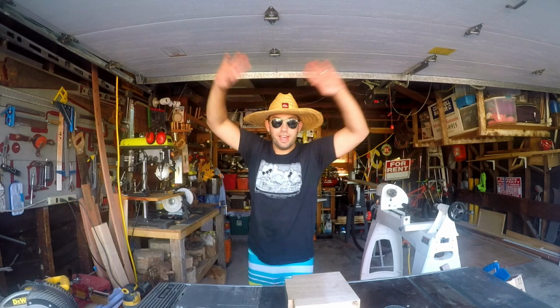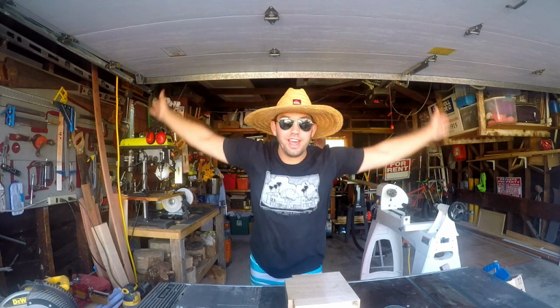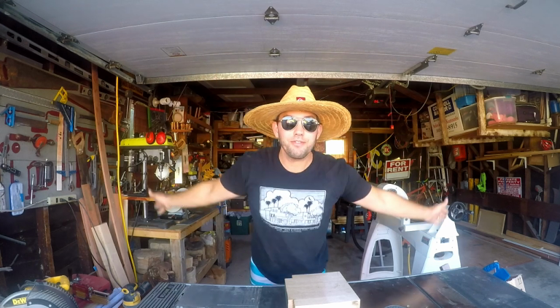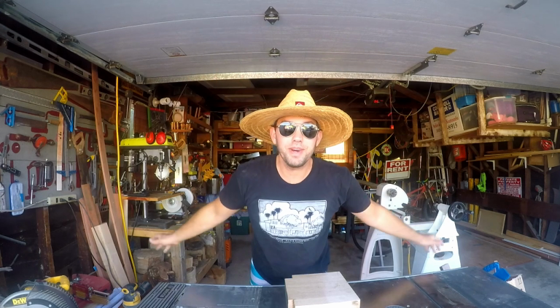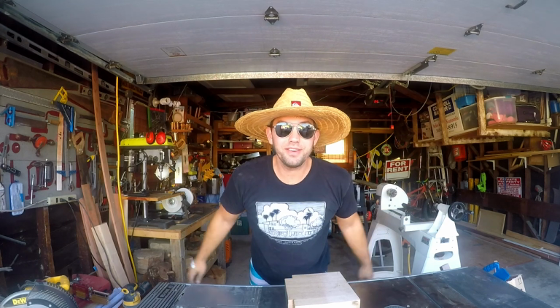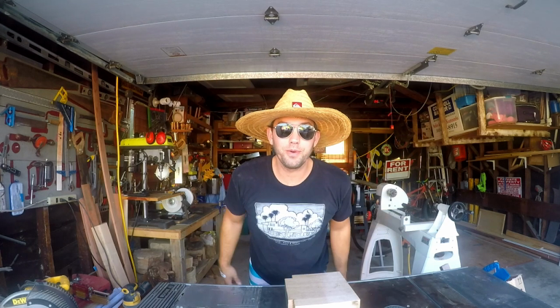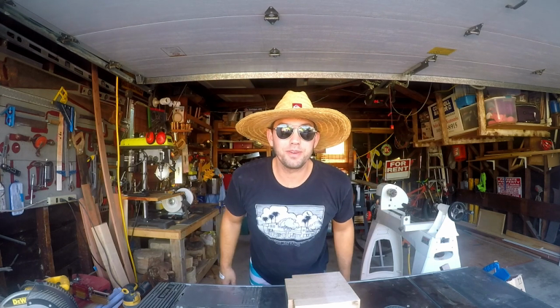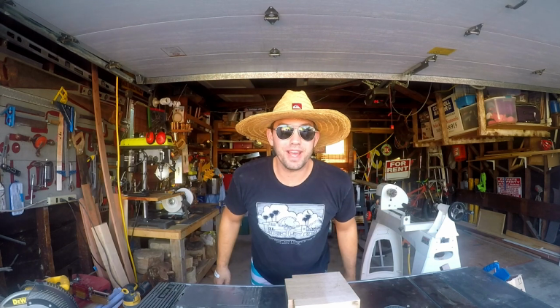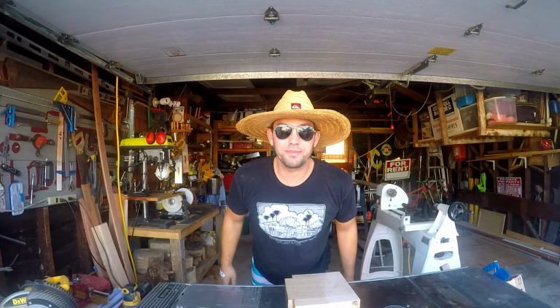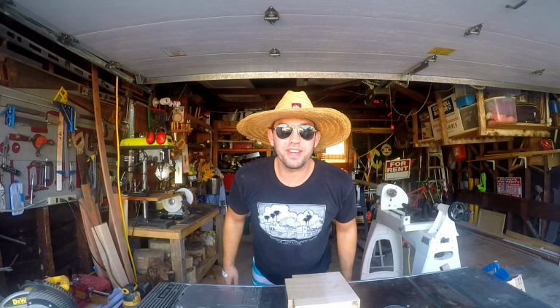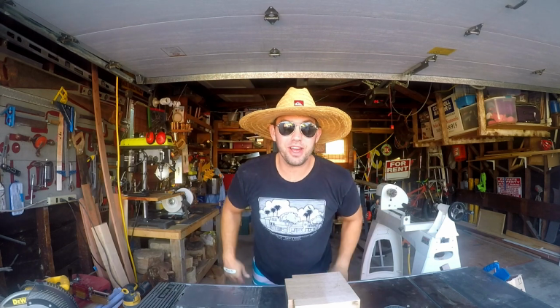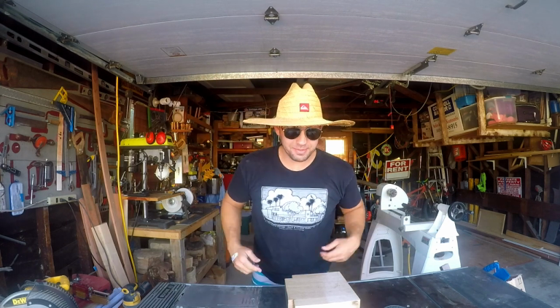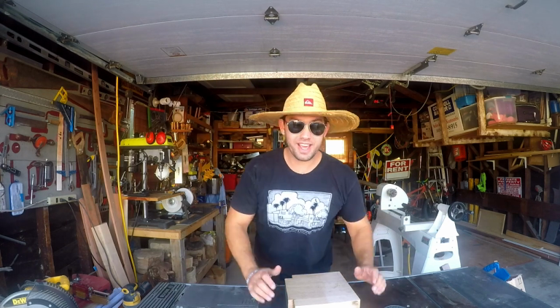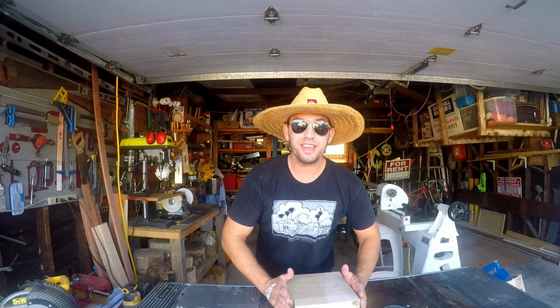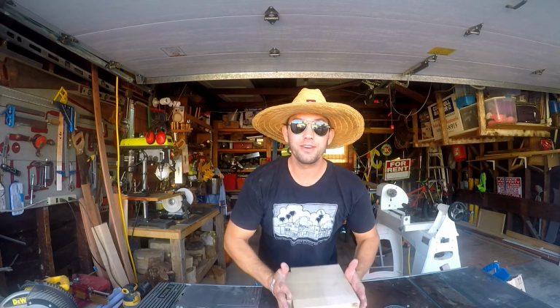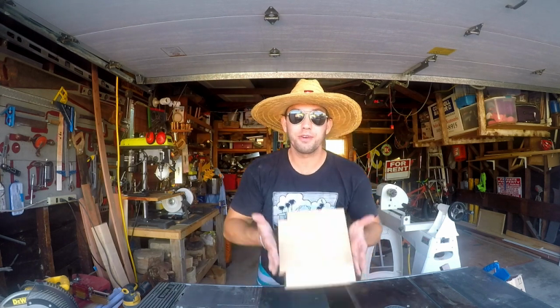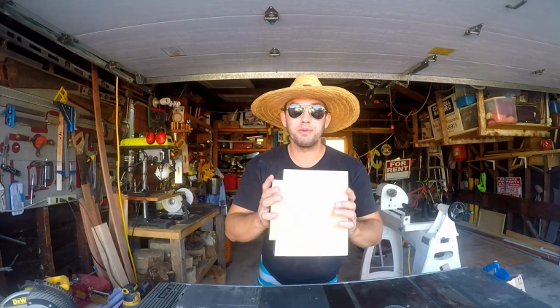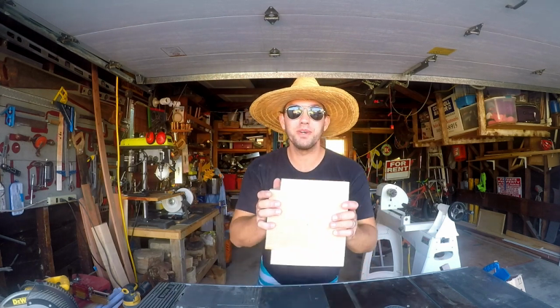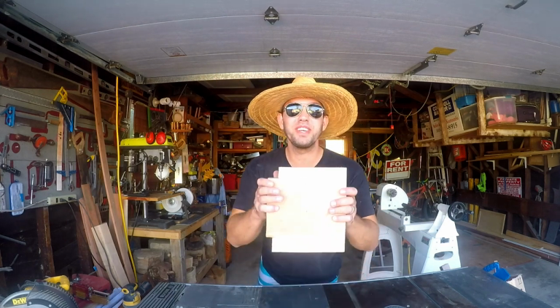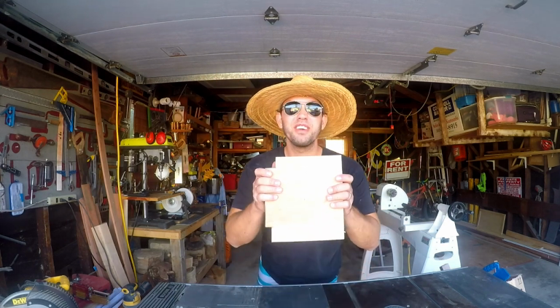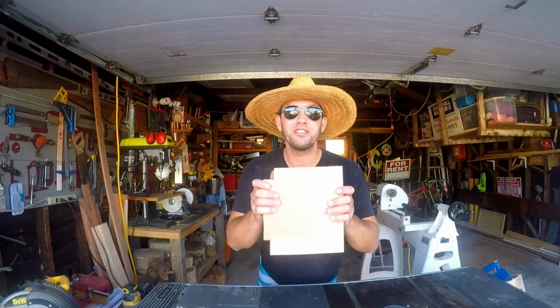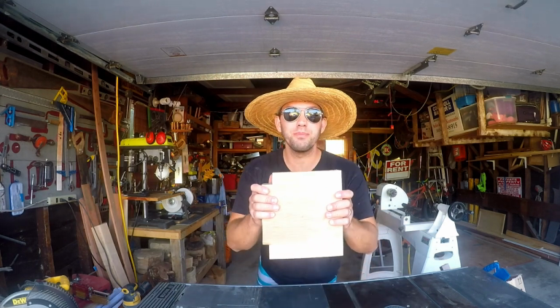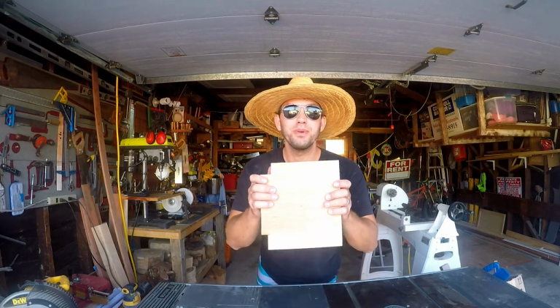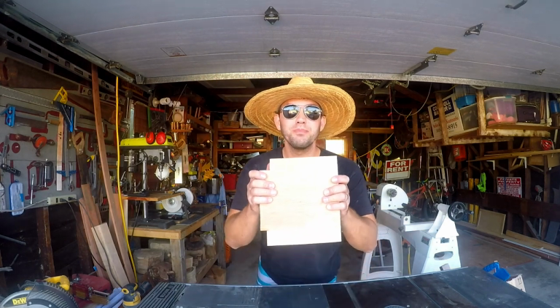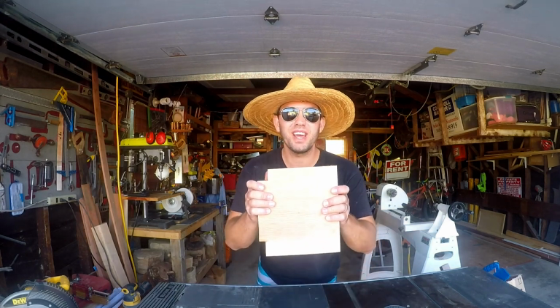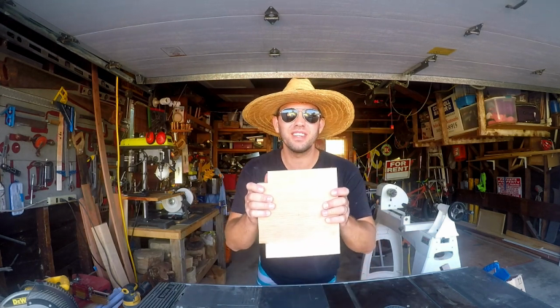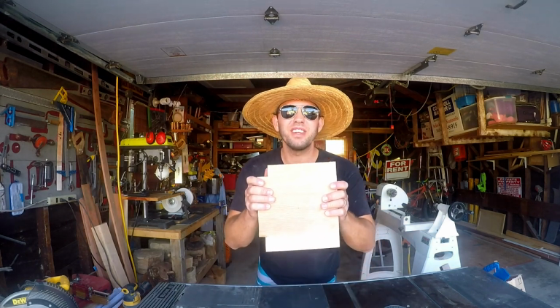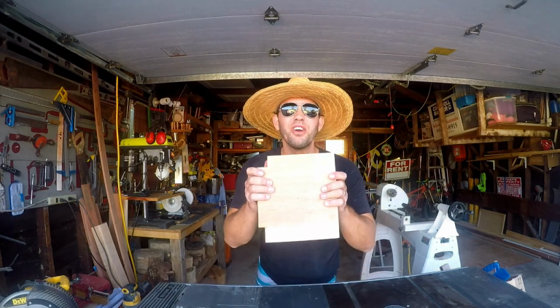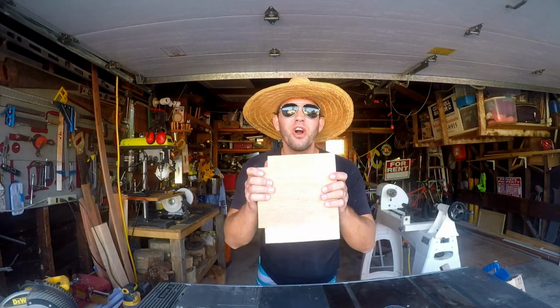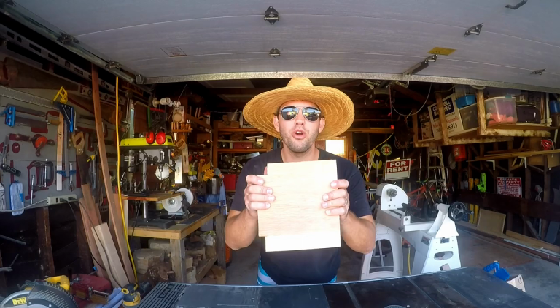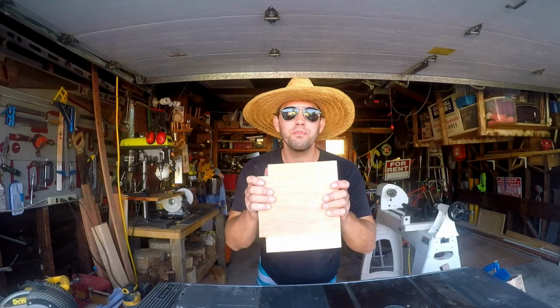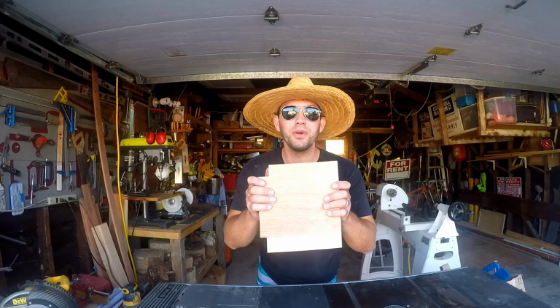Hey everybody, welcome back to my shop. Today we're going to be building a simple but elegant oak bowl.